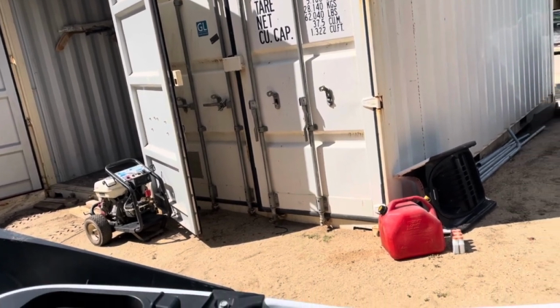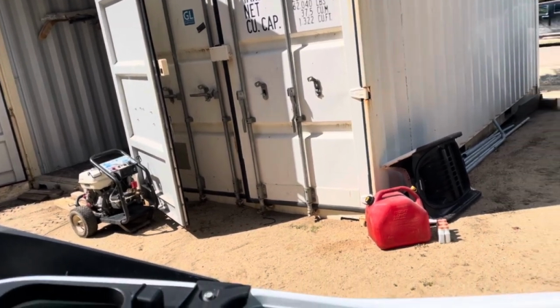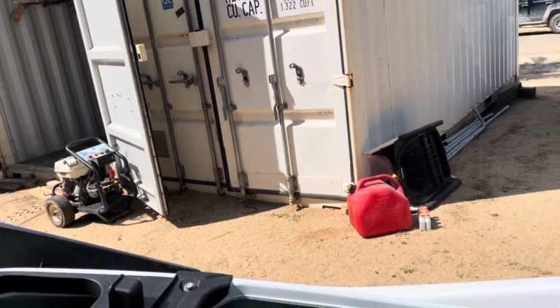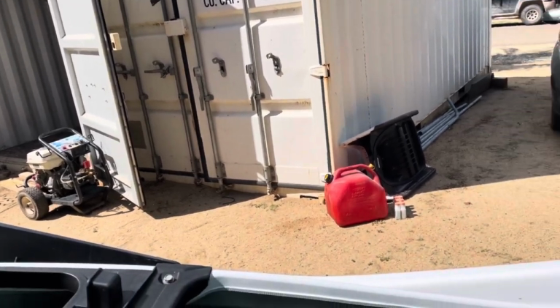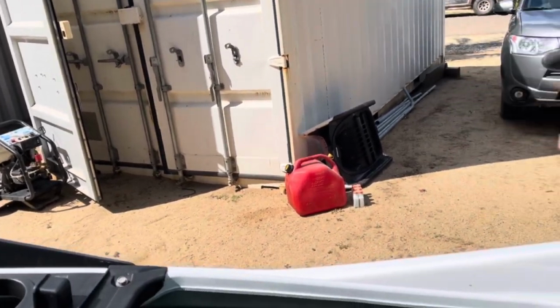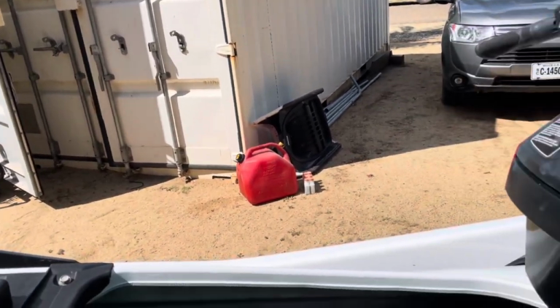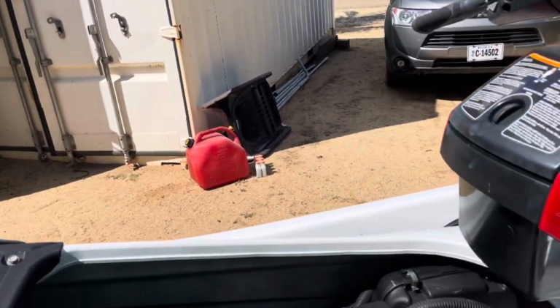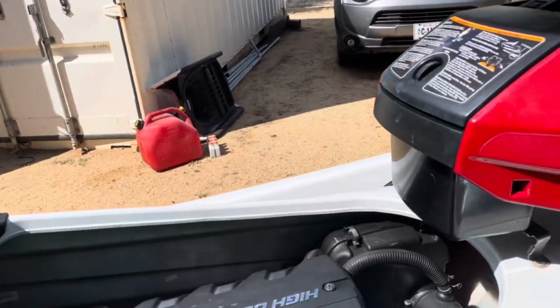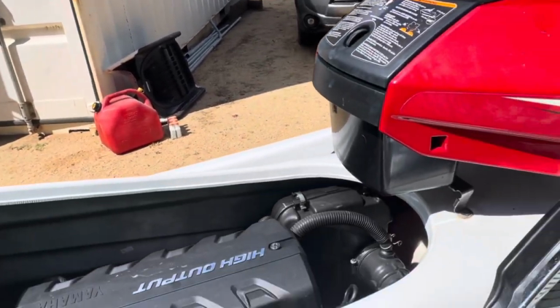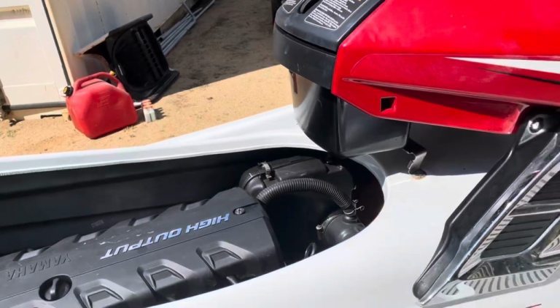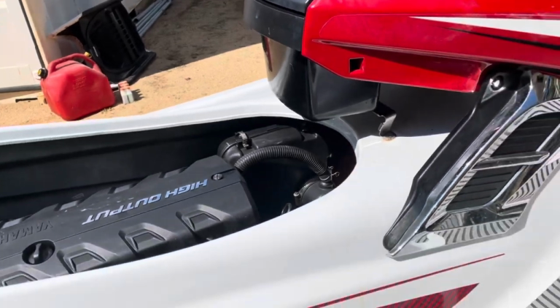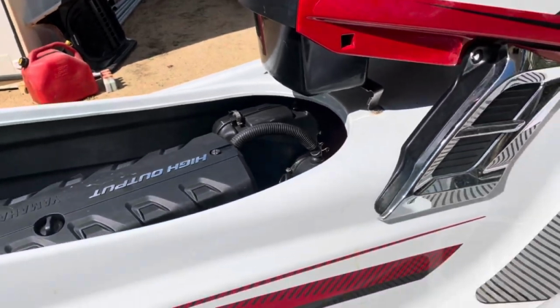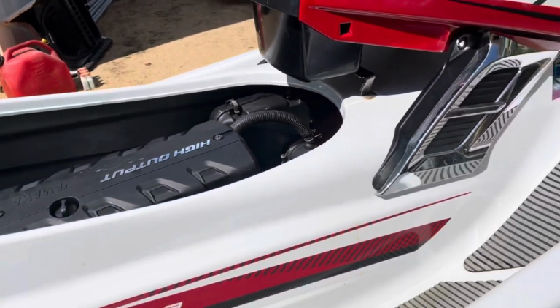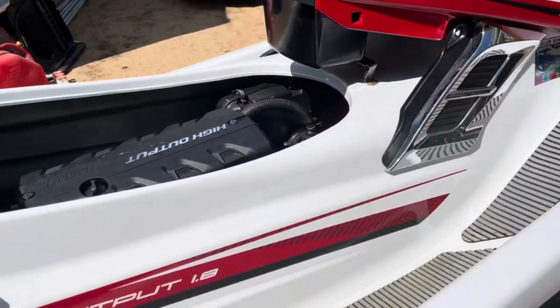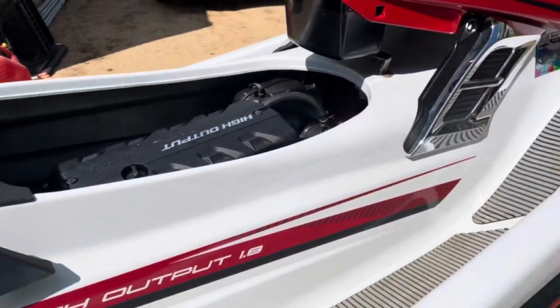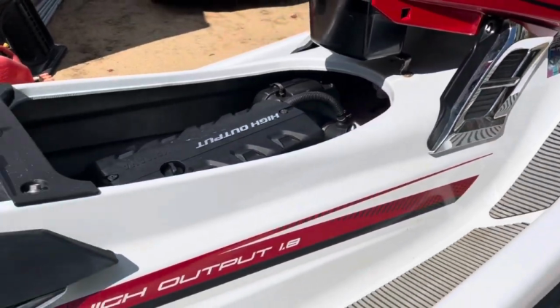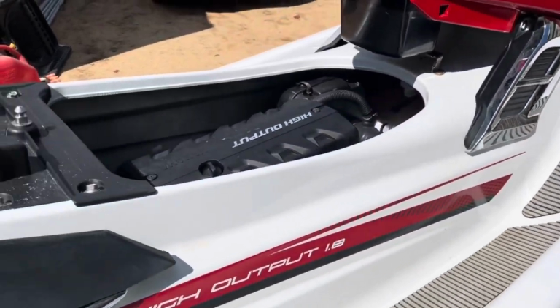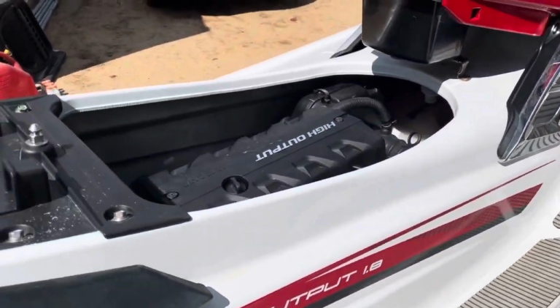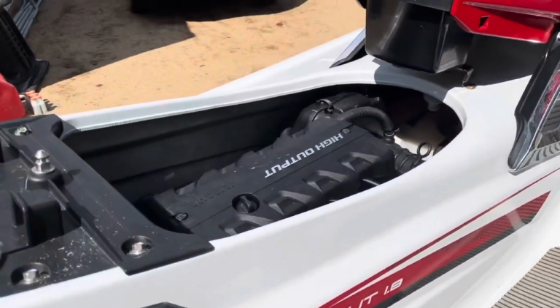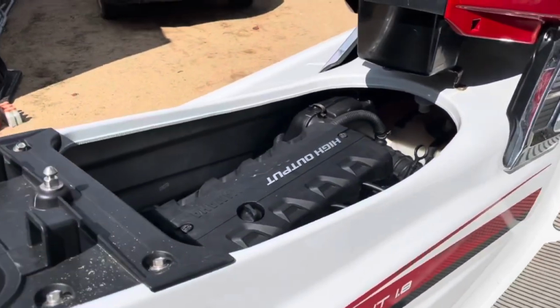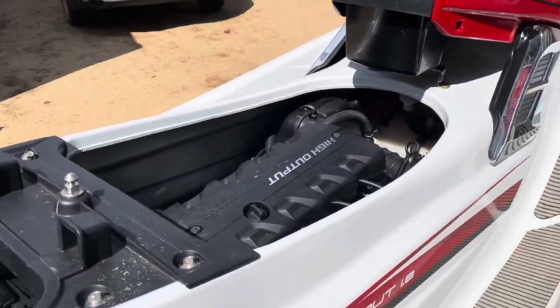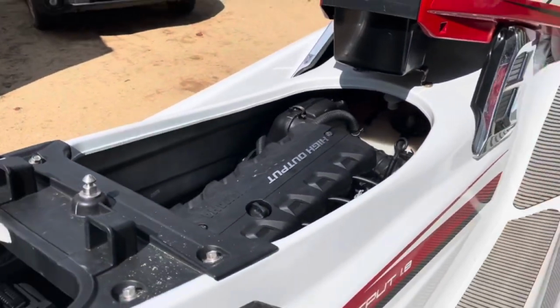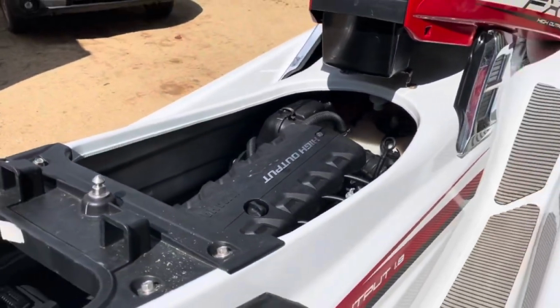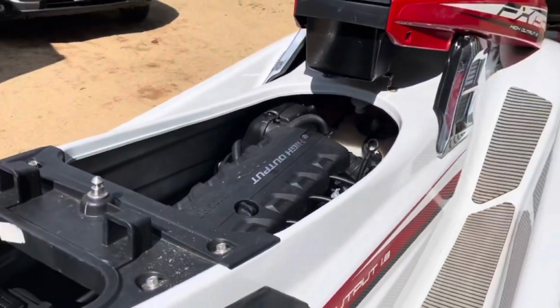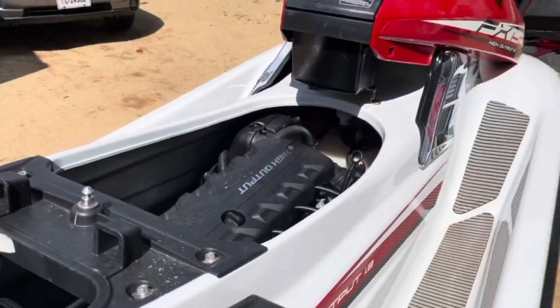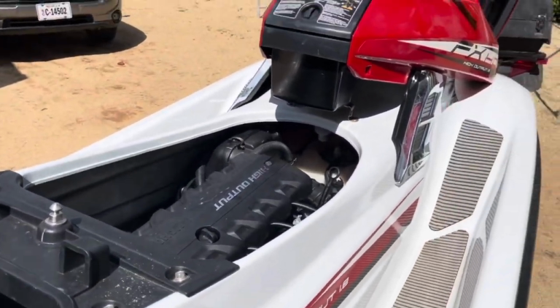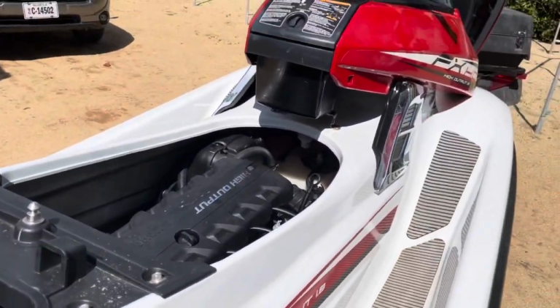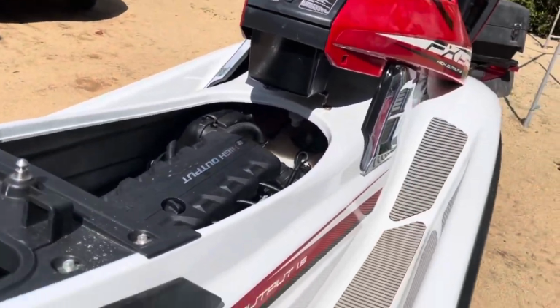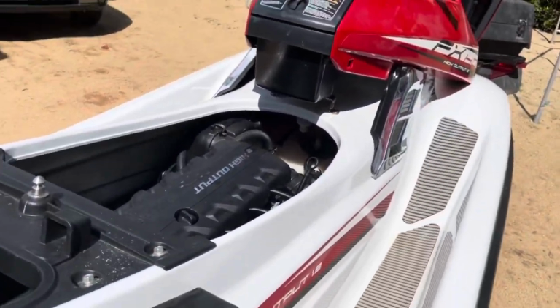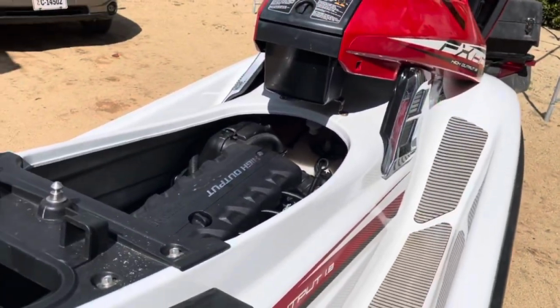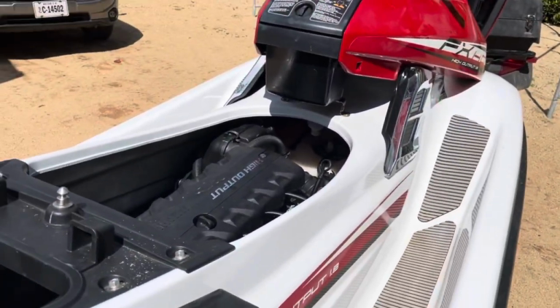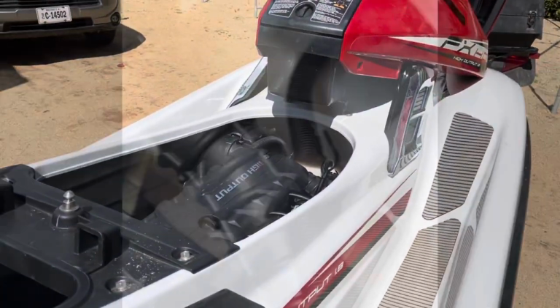So we decided let's take the fuel filter out and clean it up and see if it fixes it.